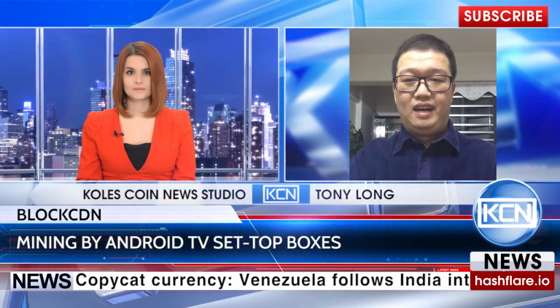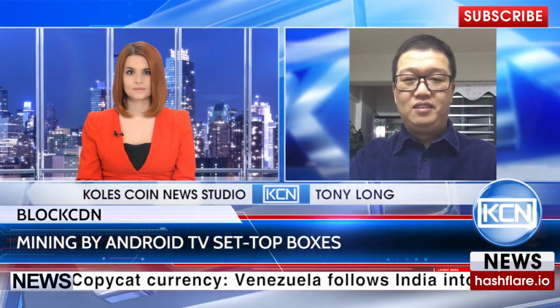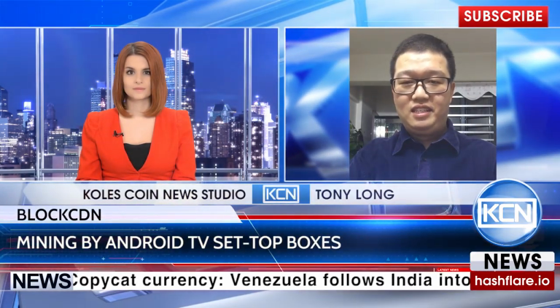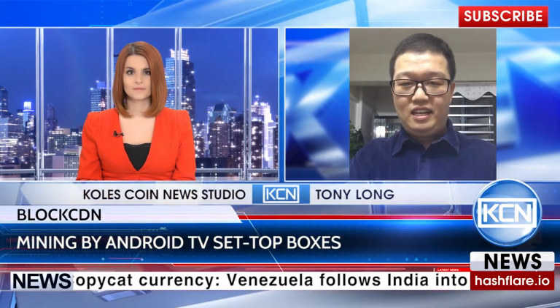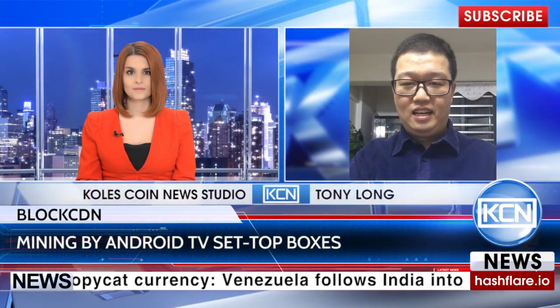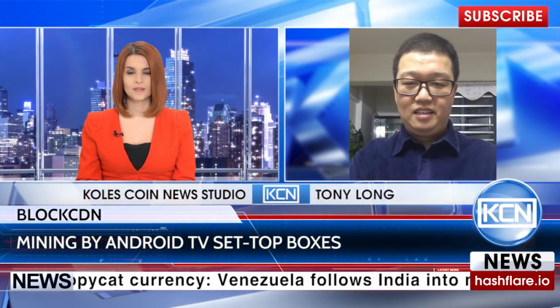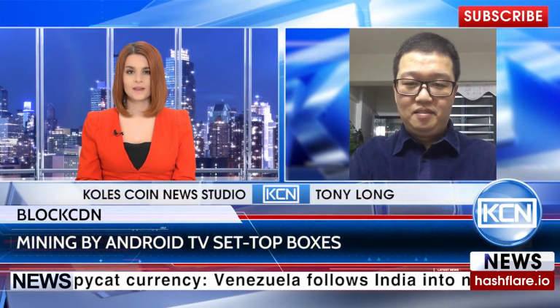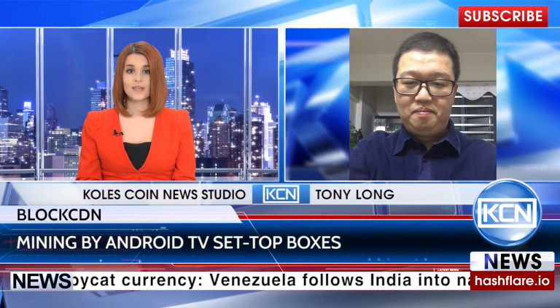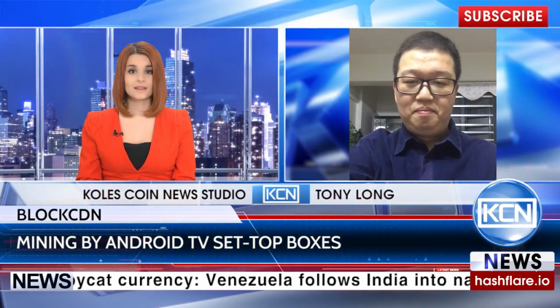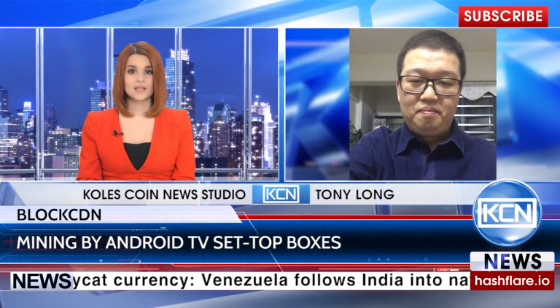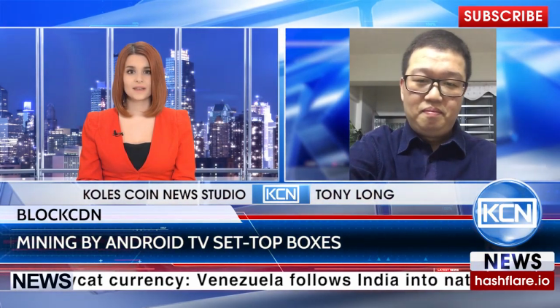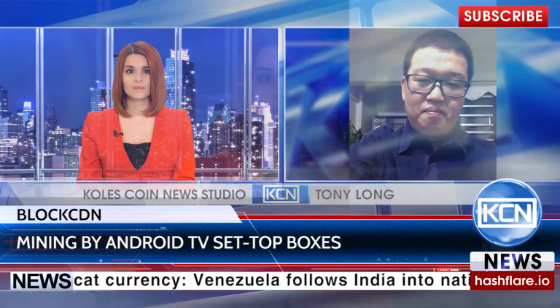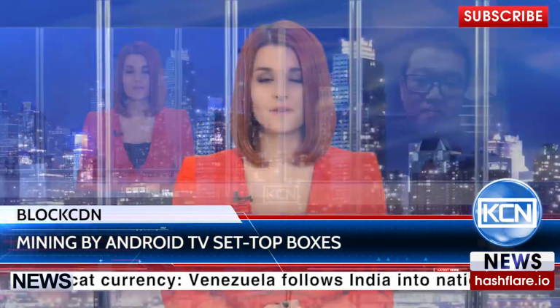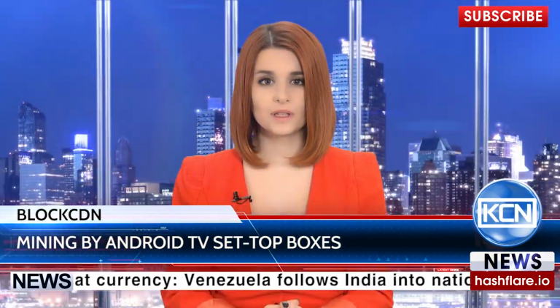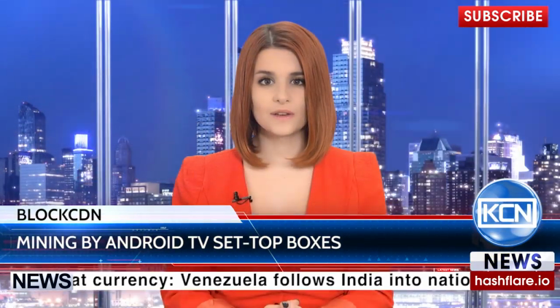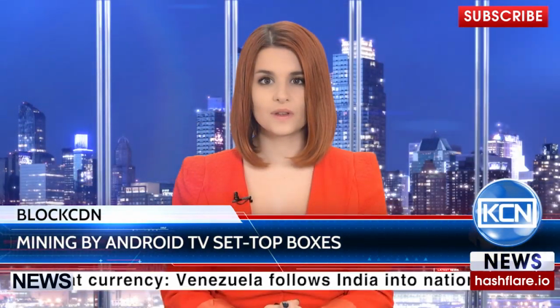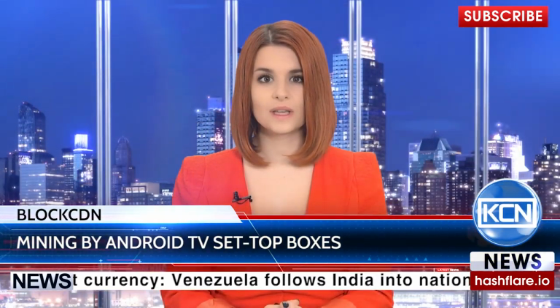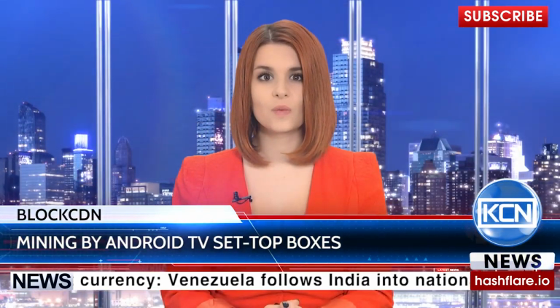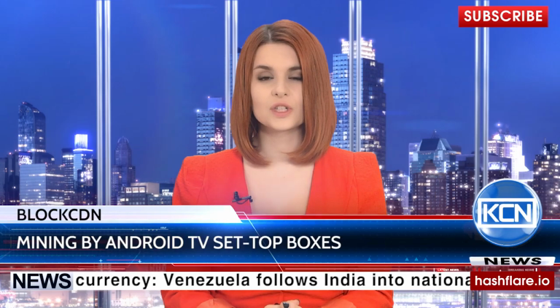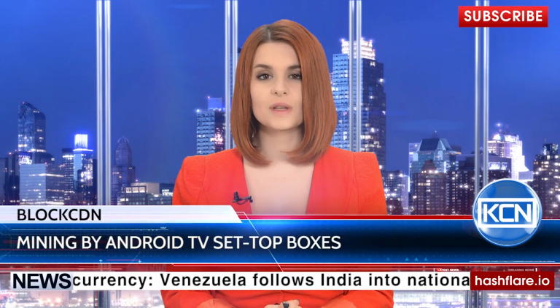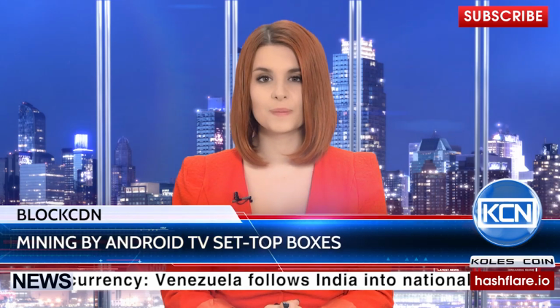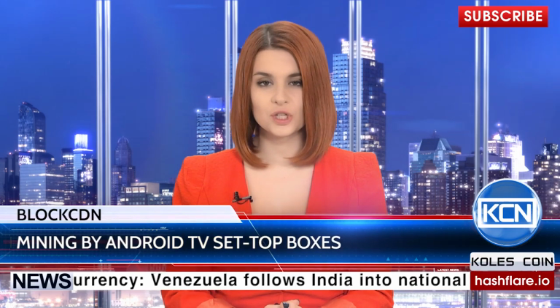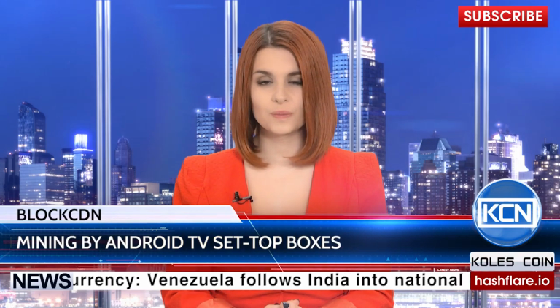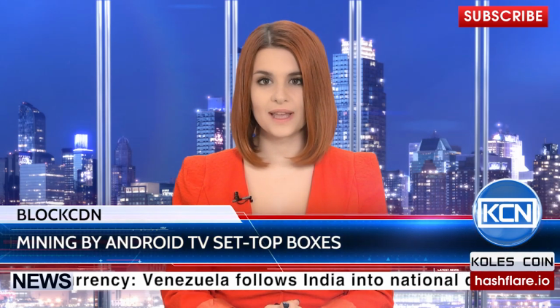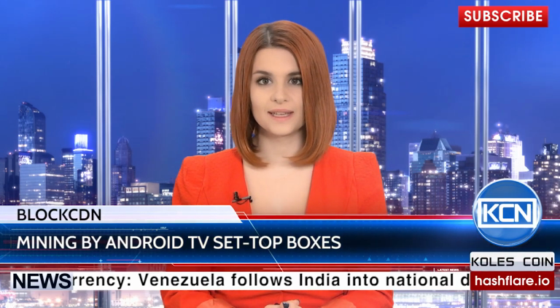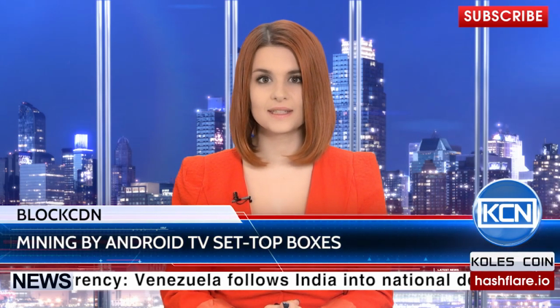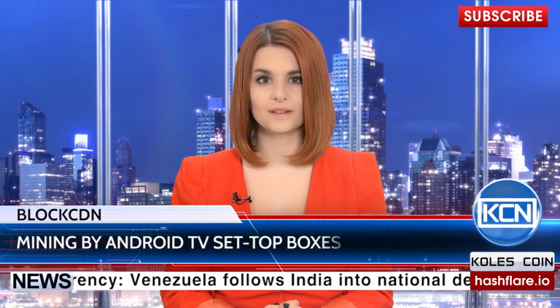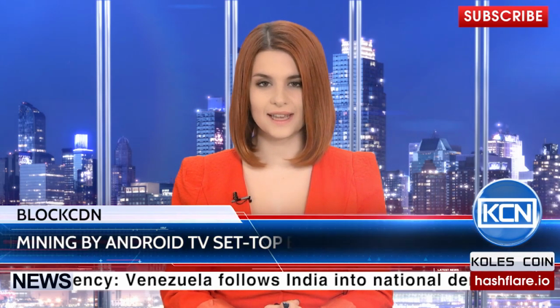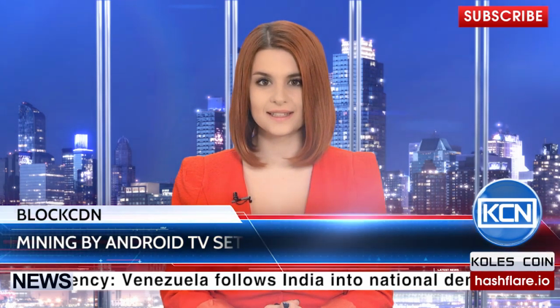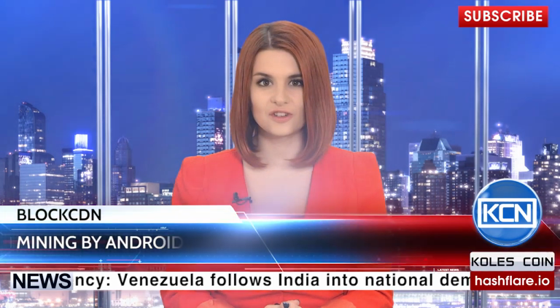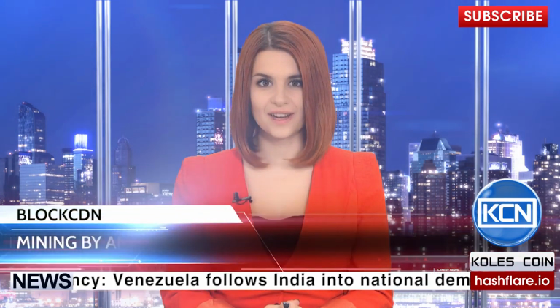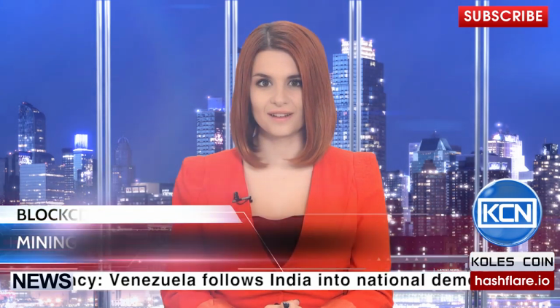Thank you, Anna. Thank you, Tony. The full interview you can watch in a special playlist on the KCN channel.